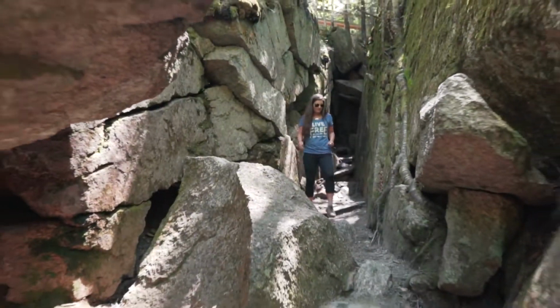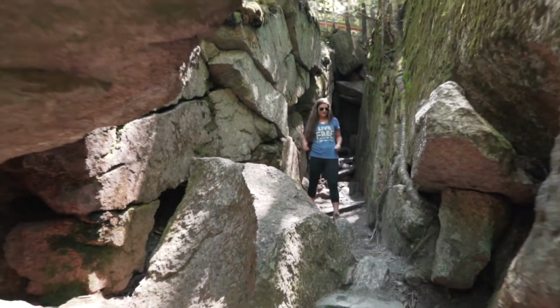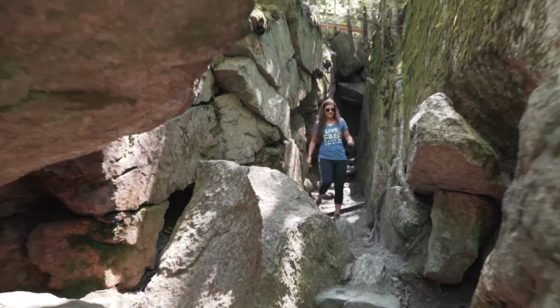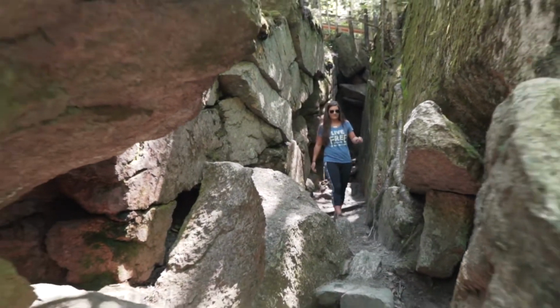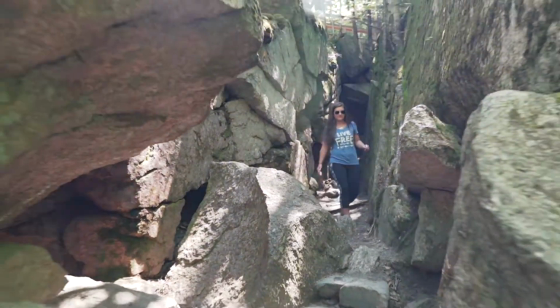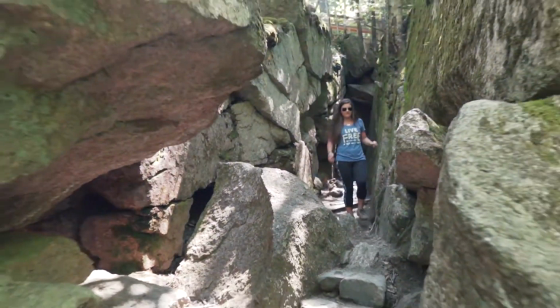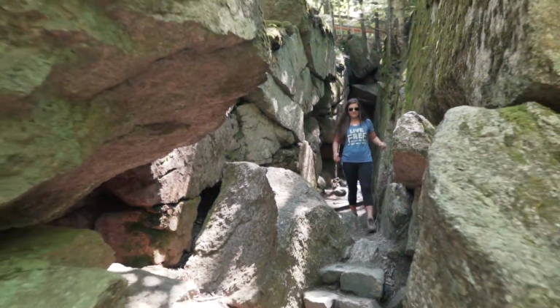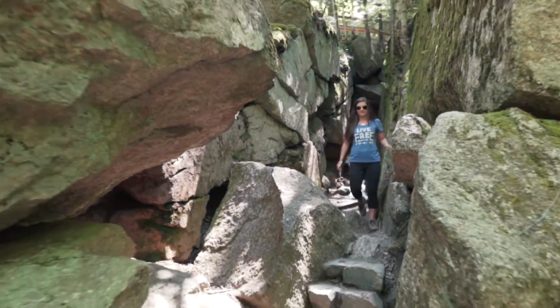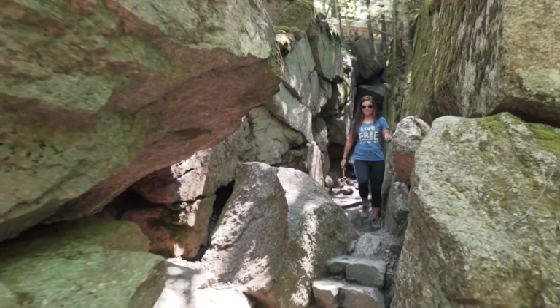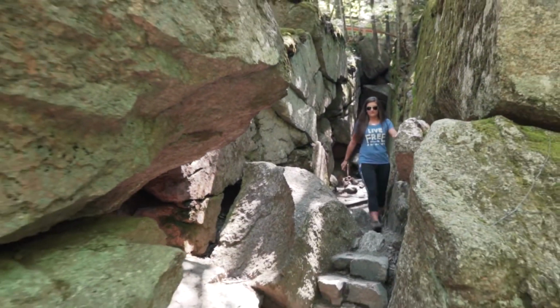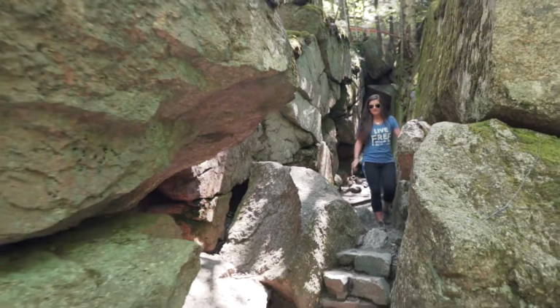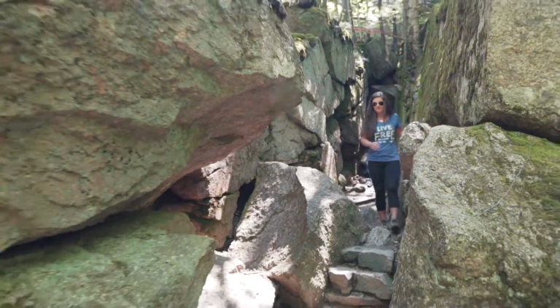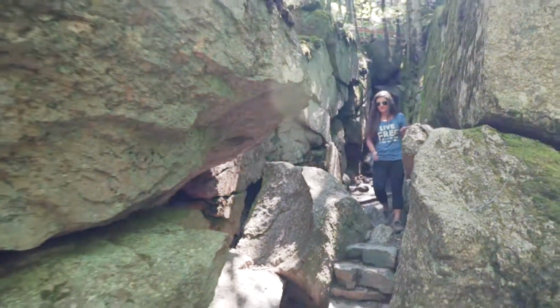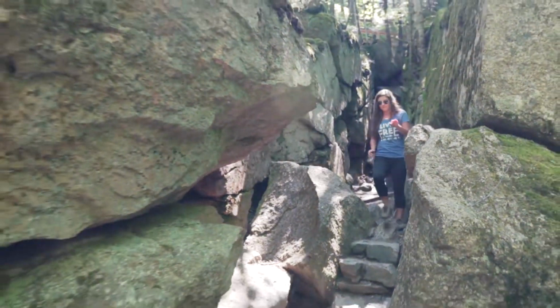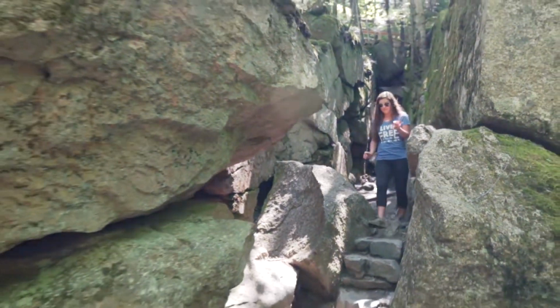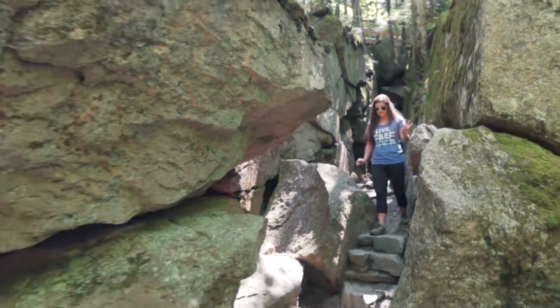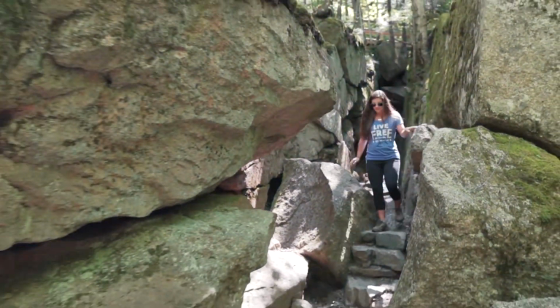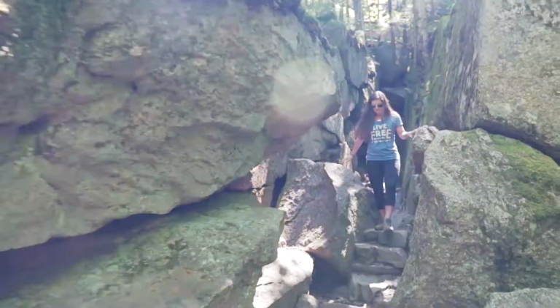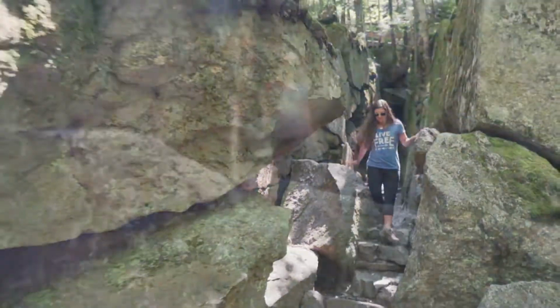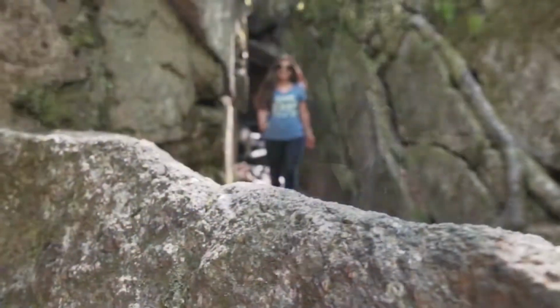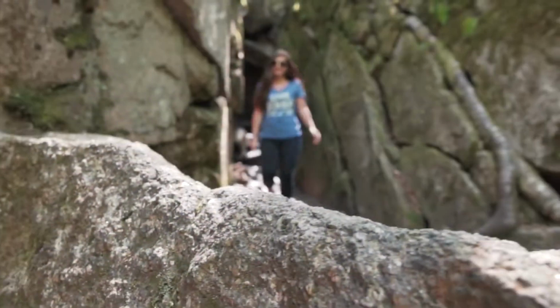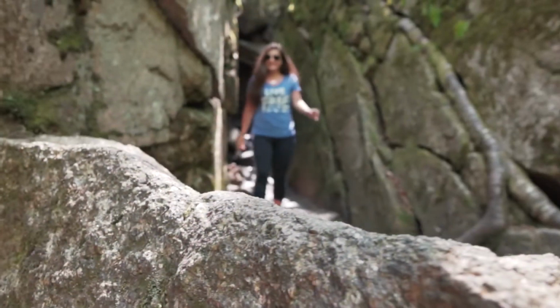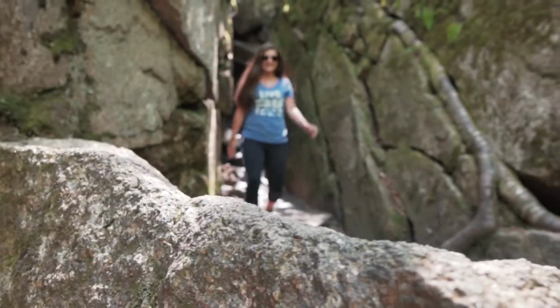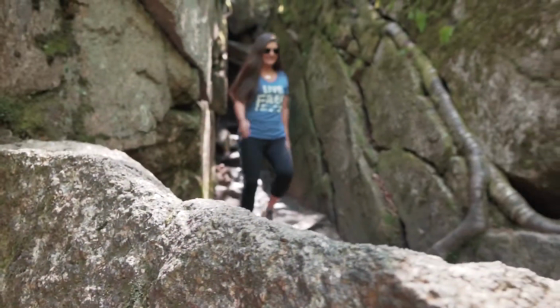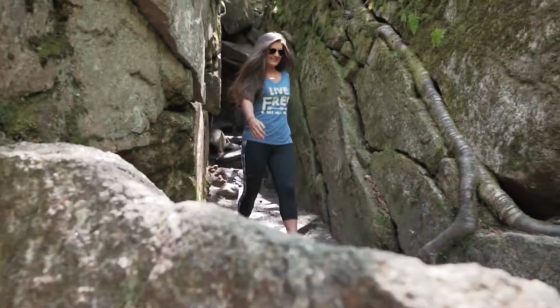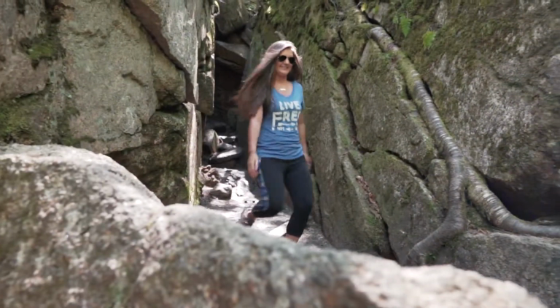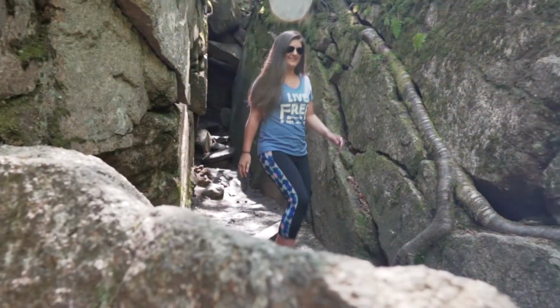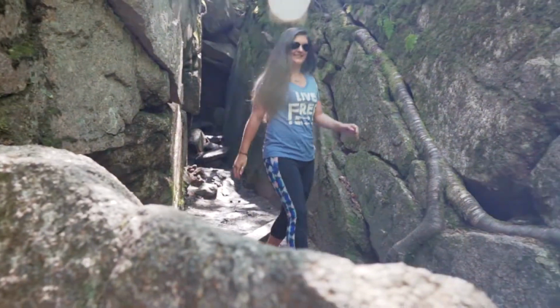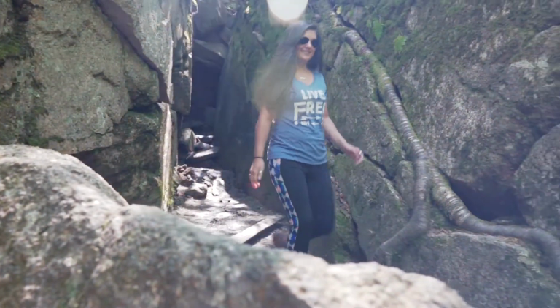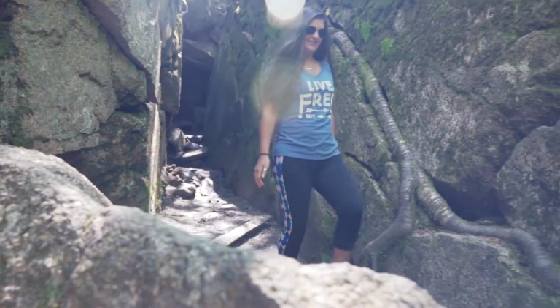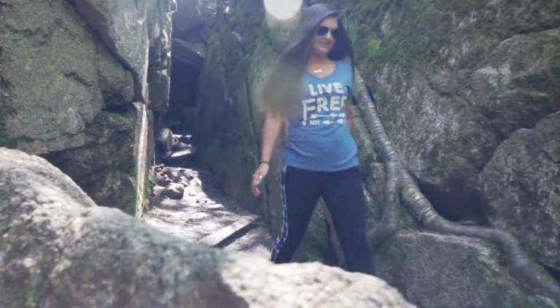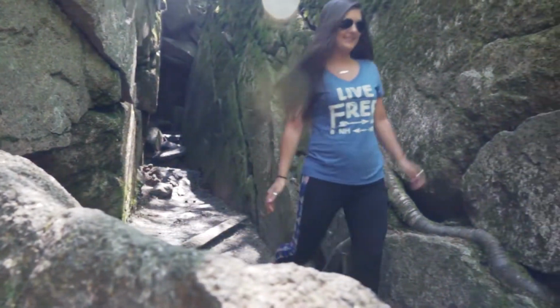And kids might like squeezing through the Wolf Den, a narrow one-way path that involves crawling through the rocks.